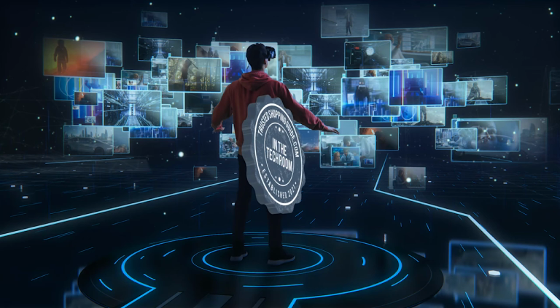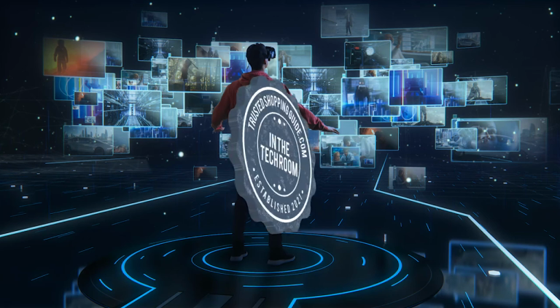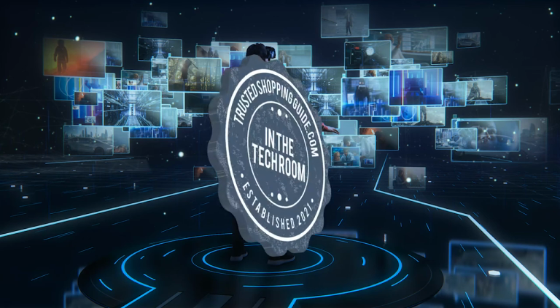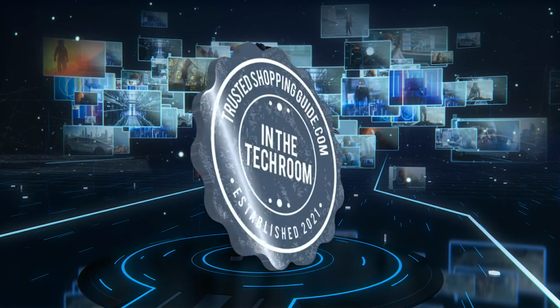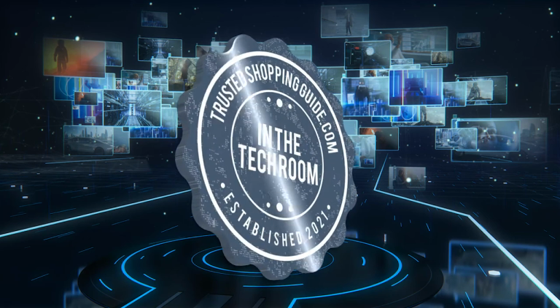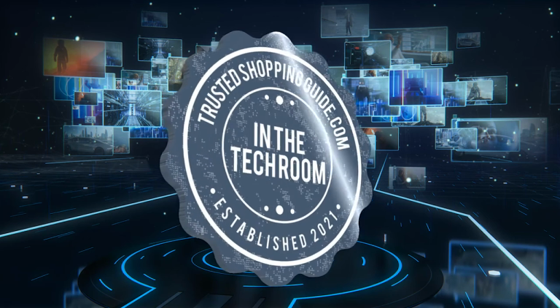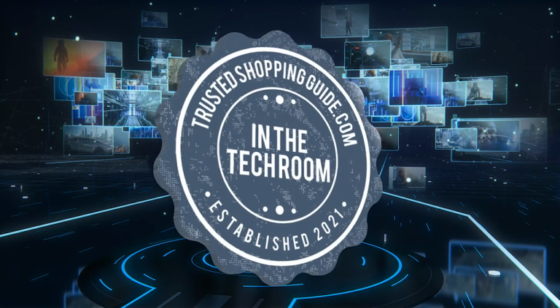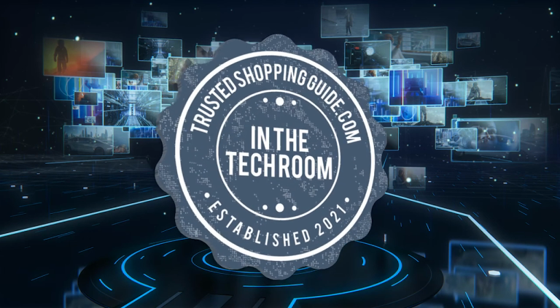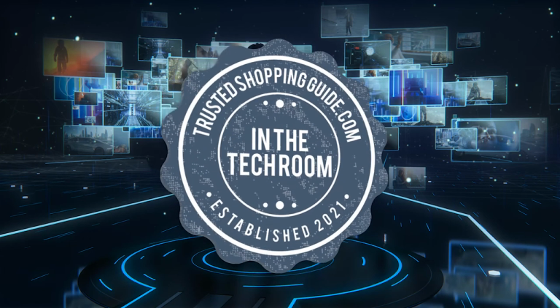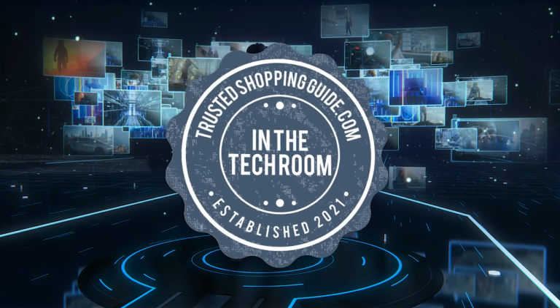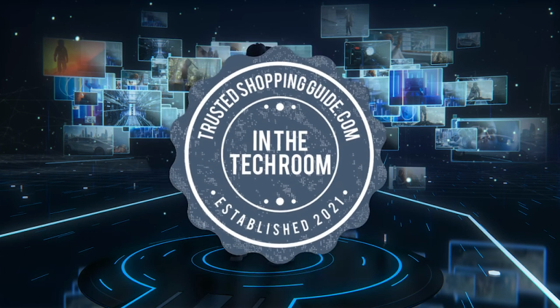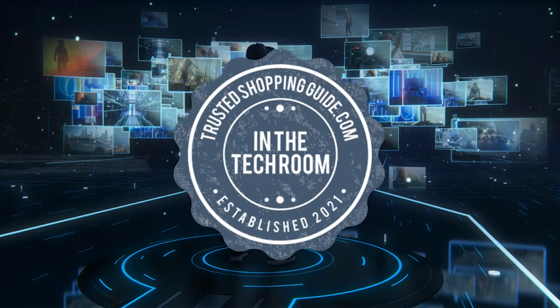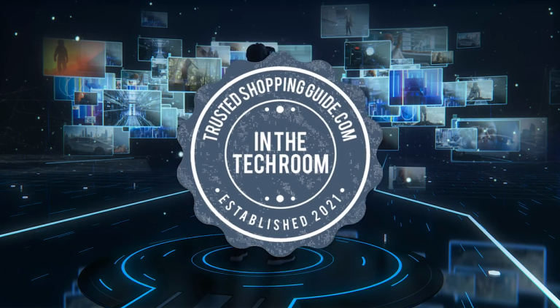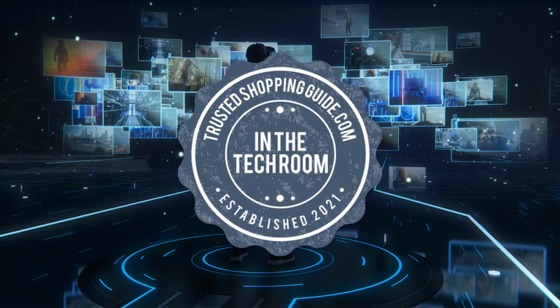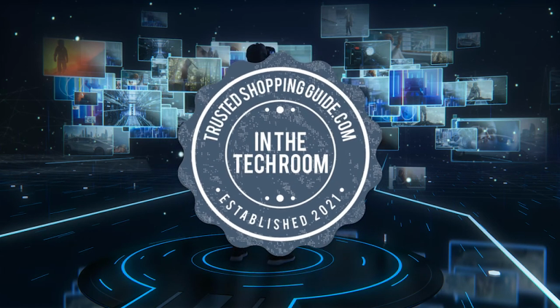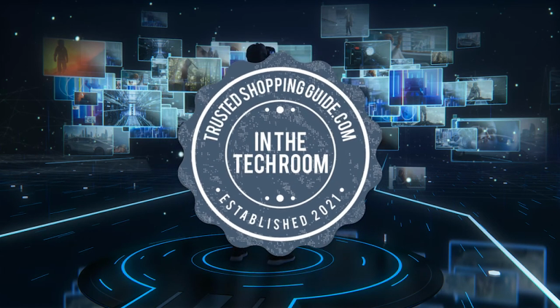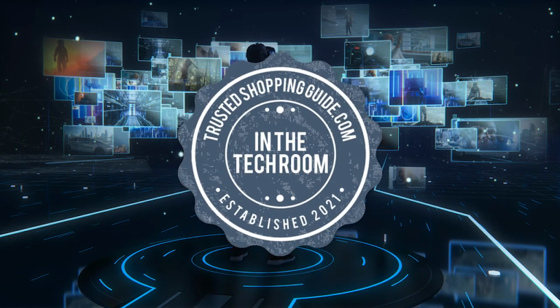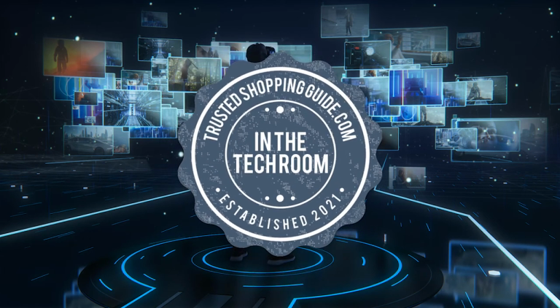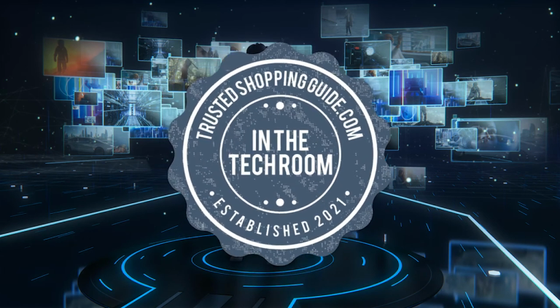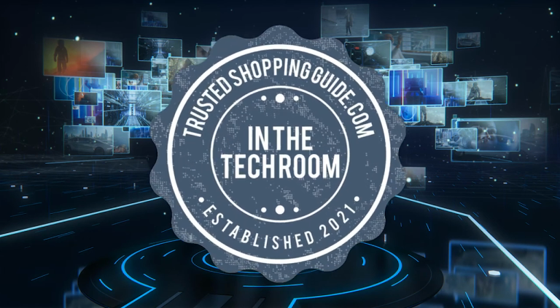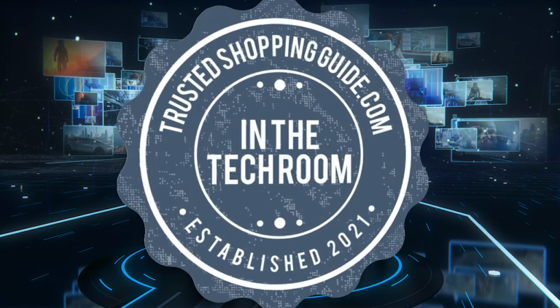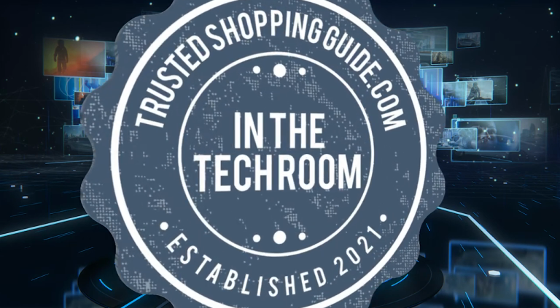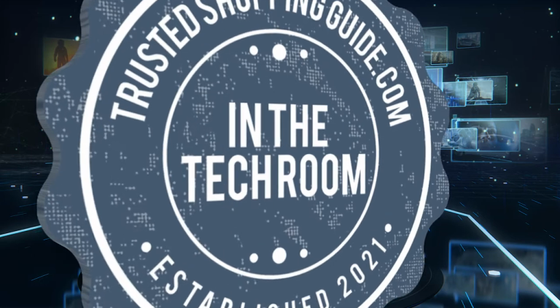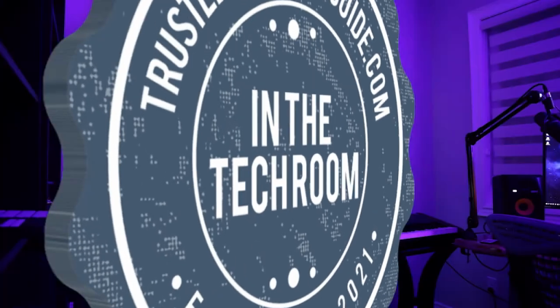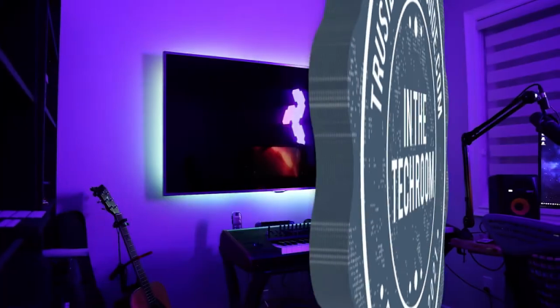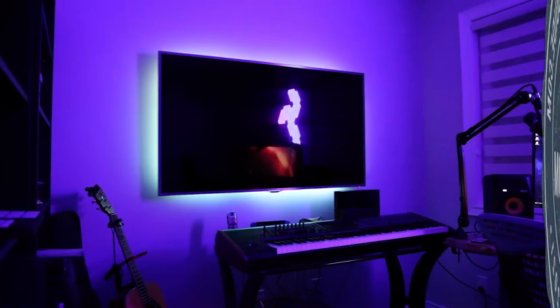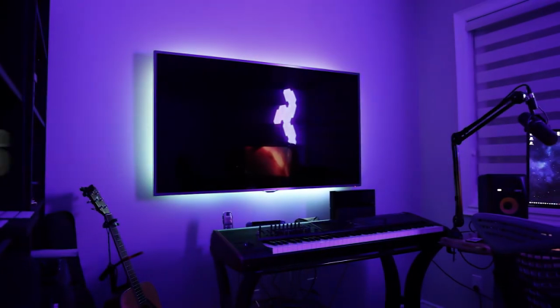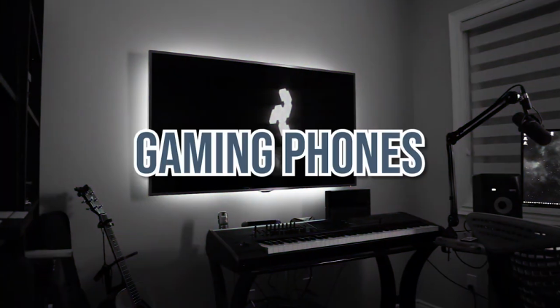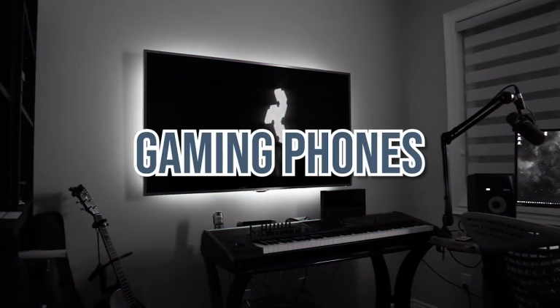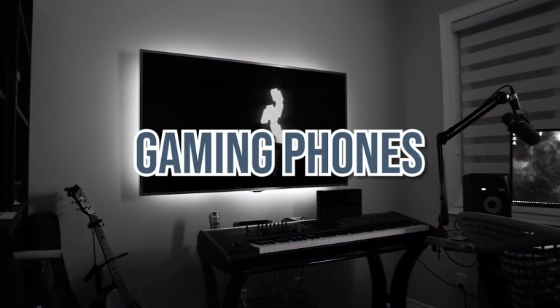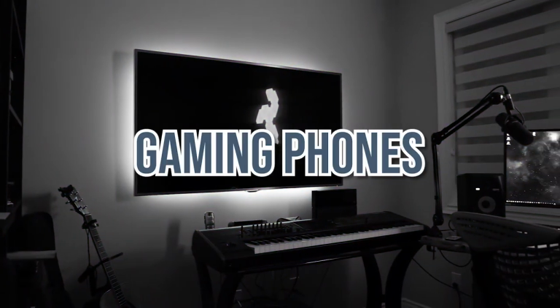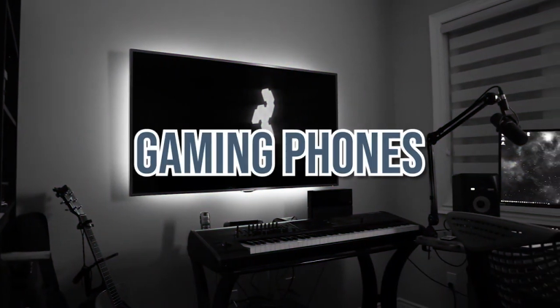Welcome back, tech enthusiasts! We're at TrustedShoppingGuide.com and today we're in the tech room. In this video, we'll be sharing with you our 7 highest-rated gaming phones.